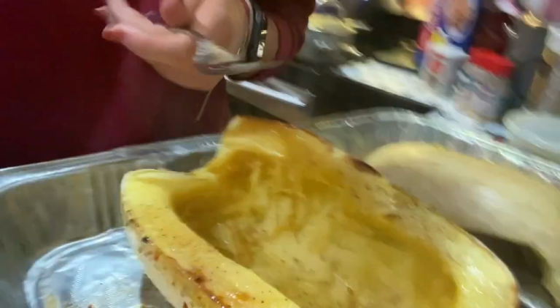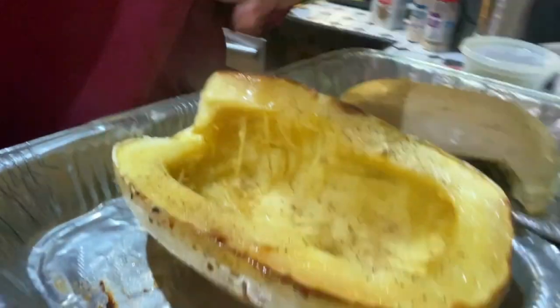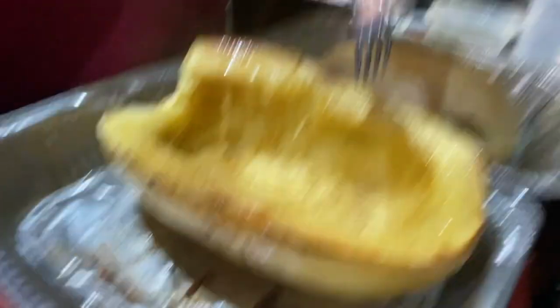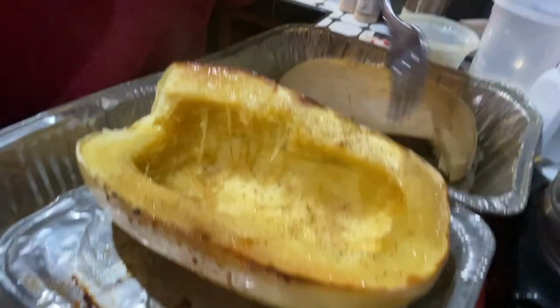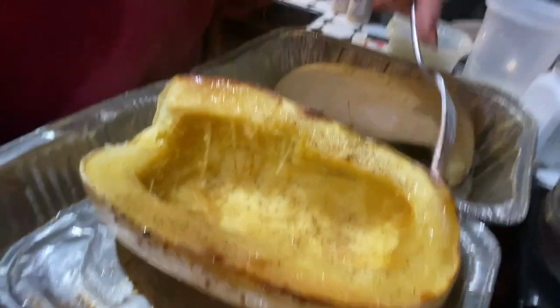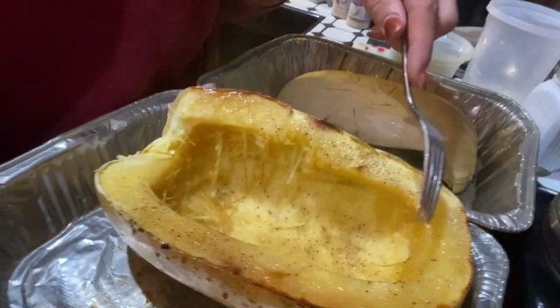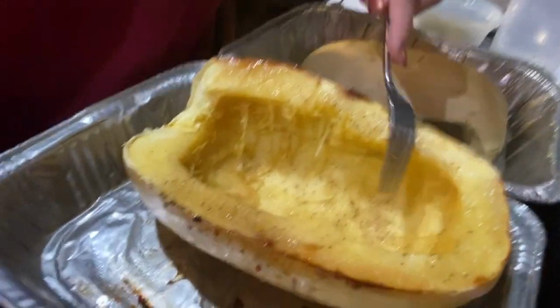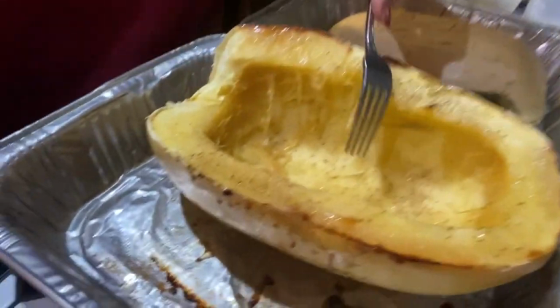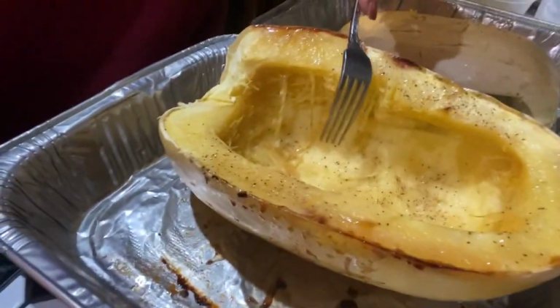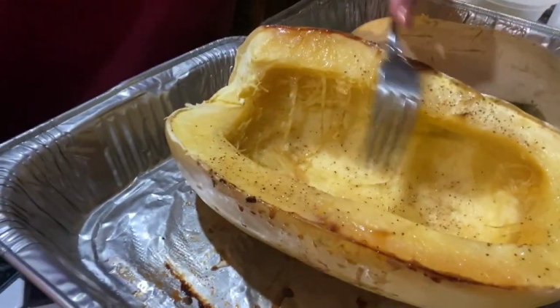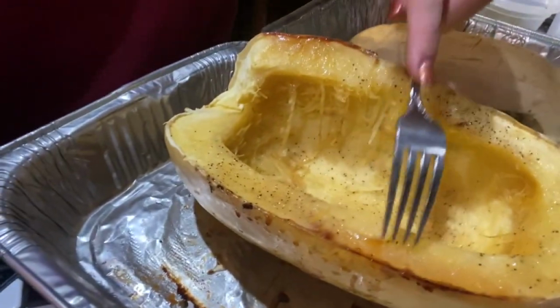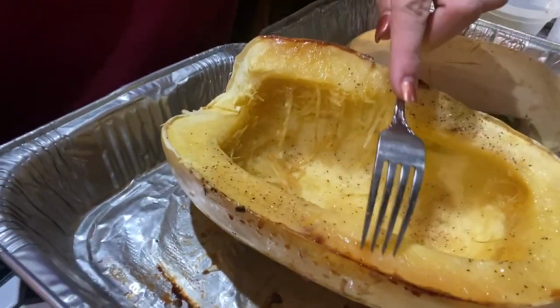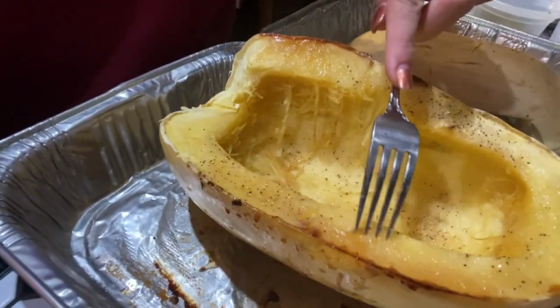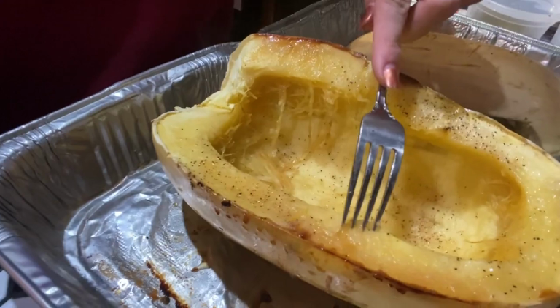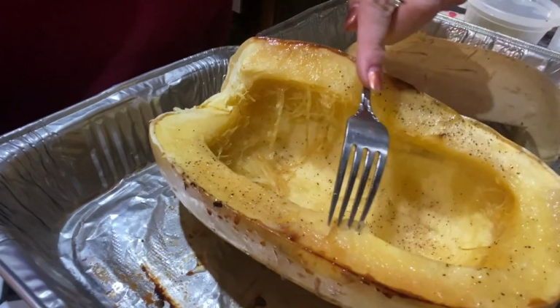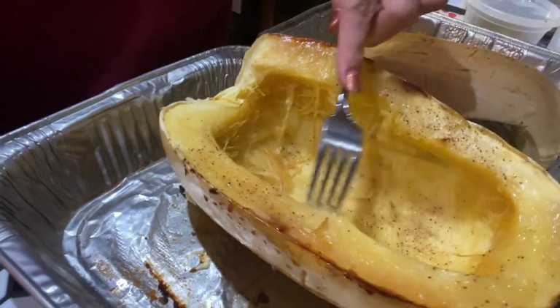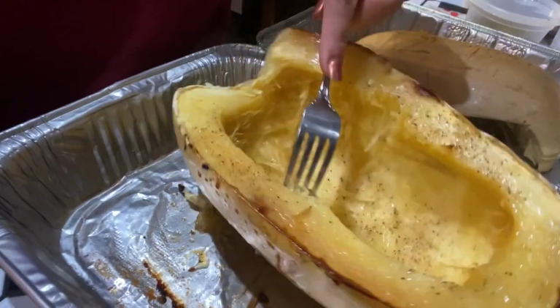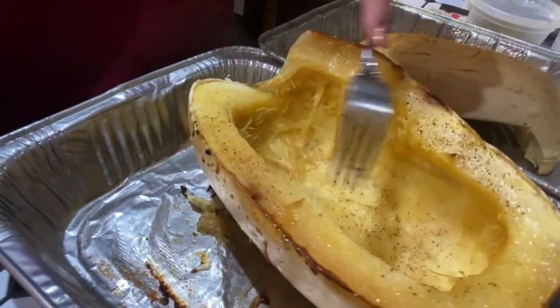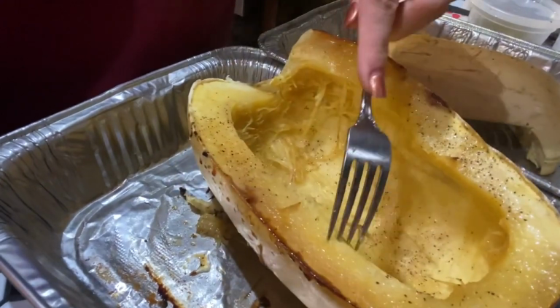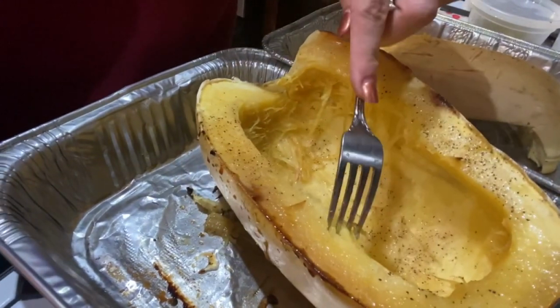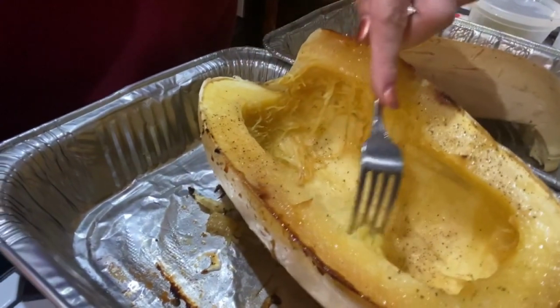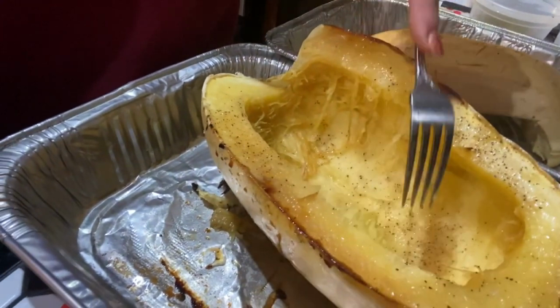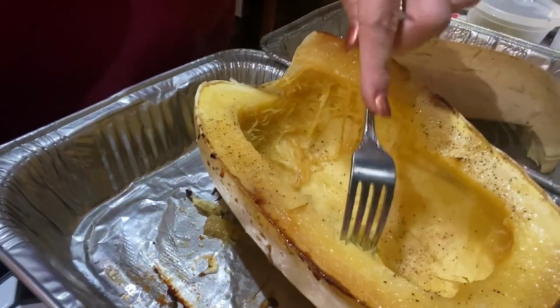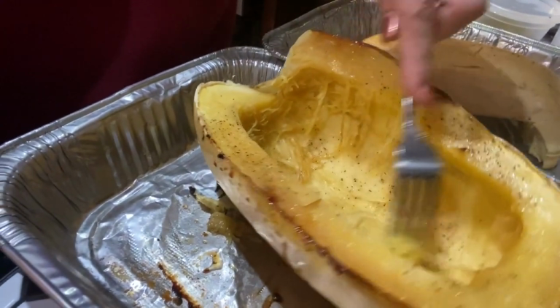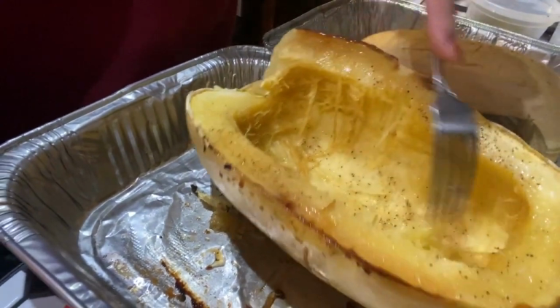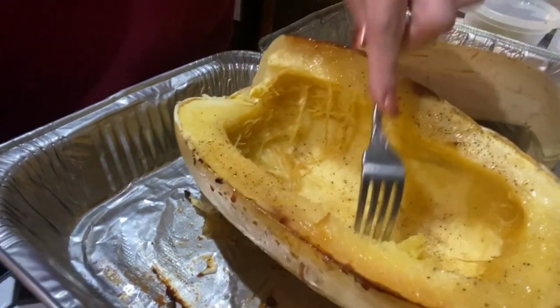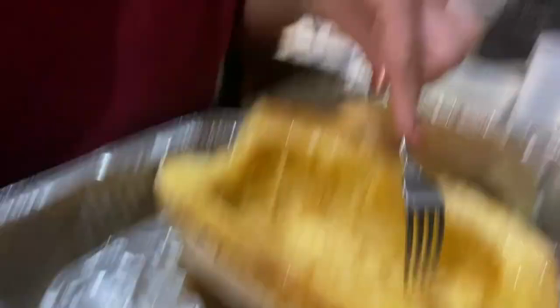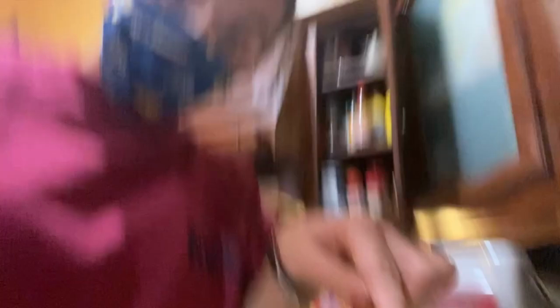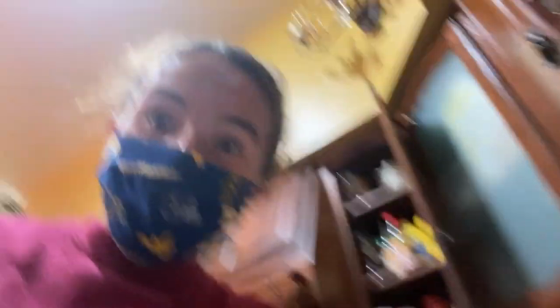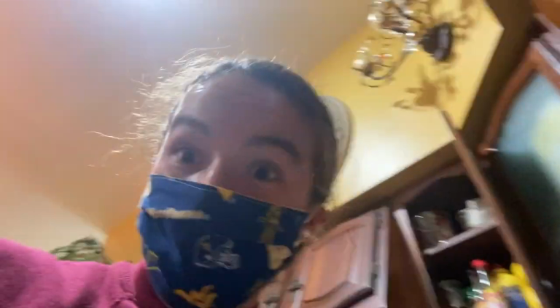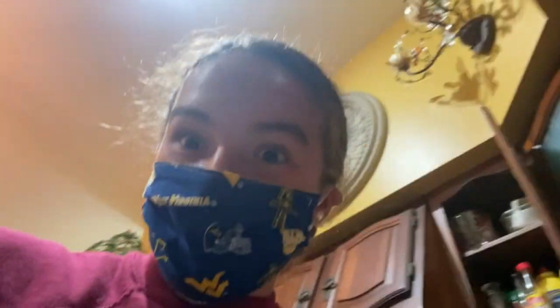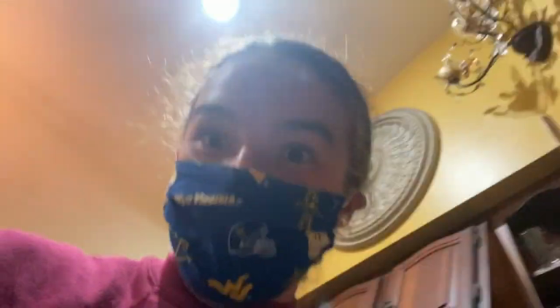There's what it looks like on the inside. As you can see, when you rake it, it kind of gets noodley. So I'm excited.